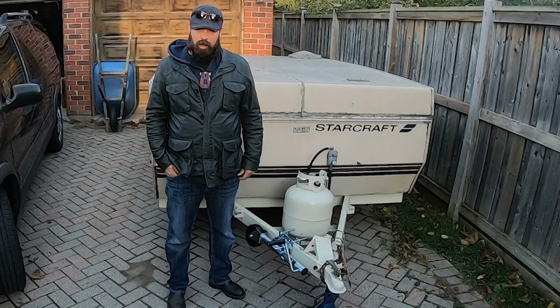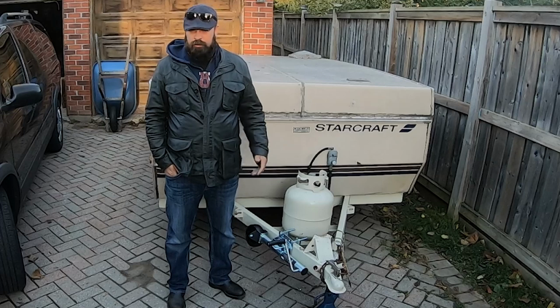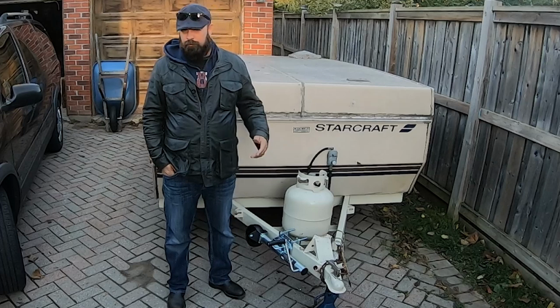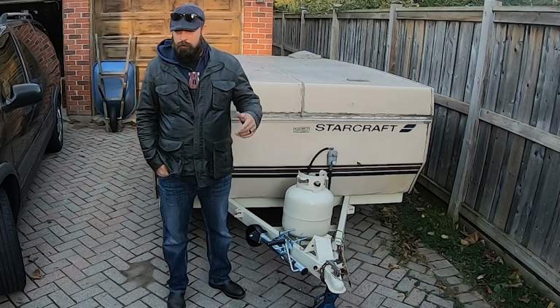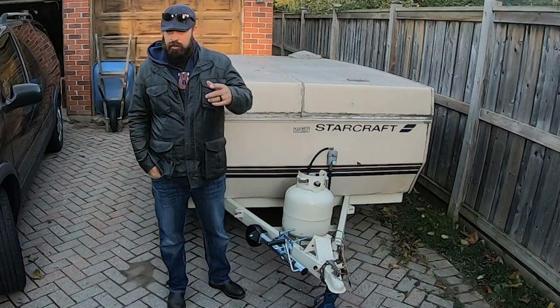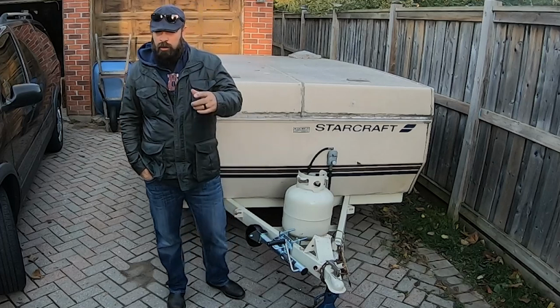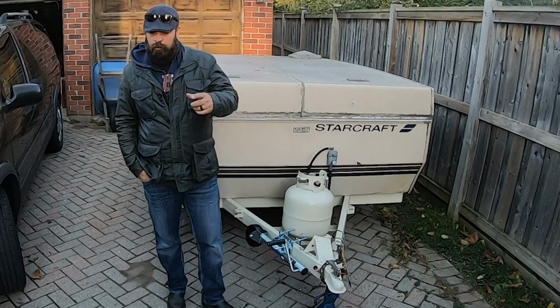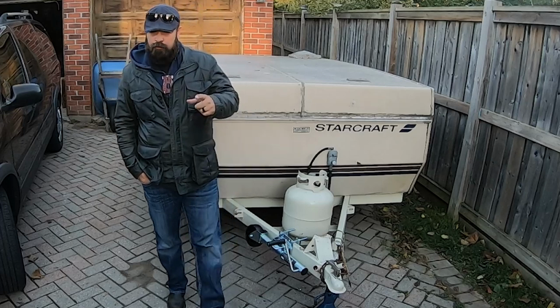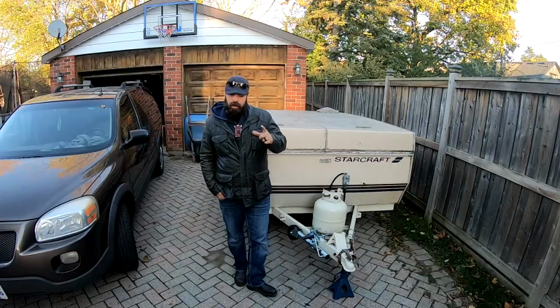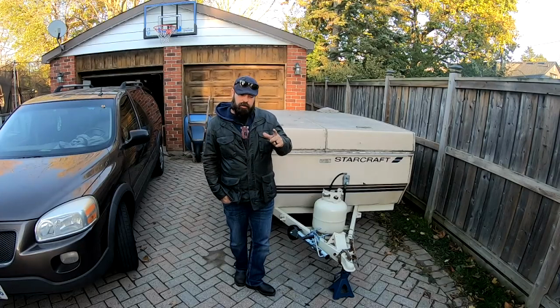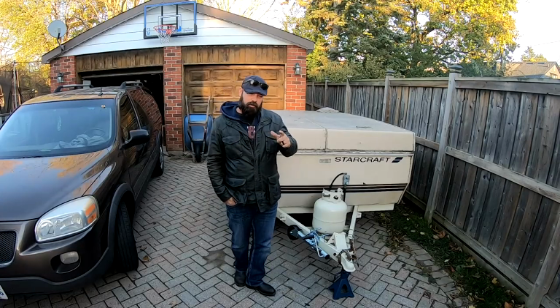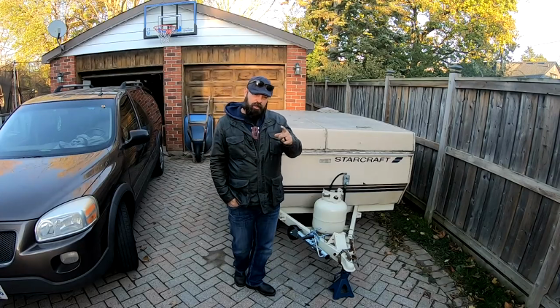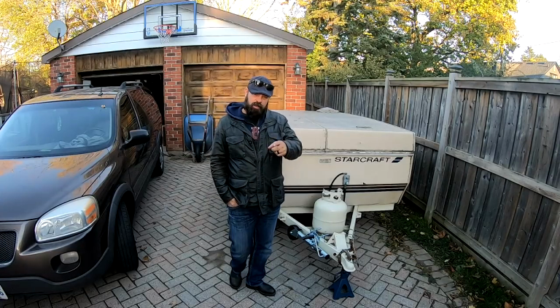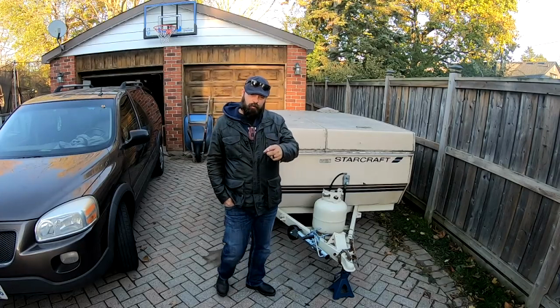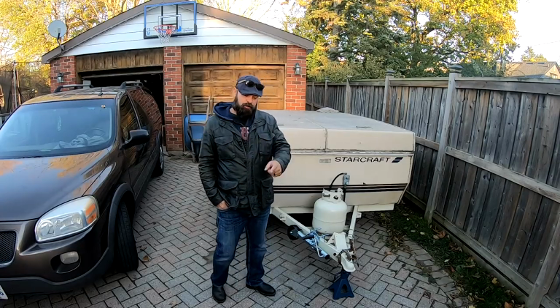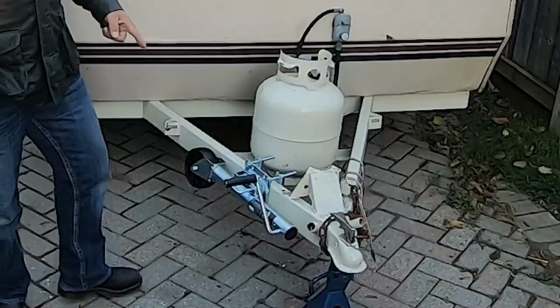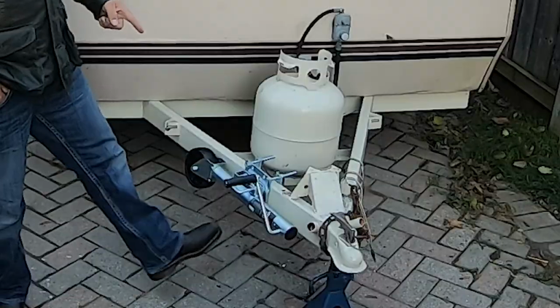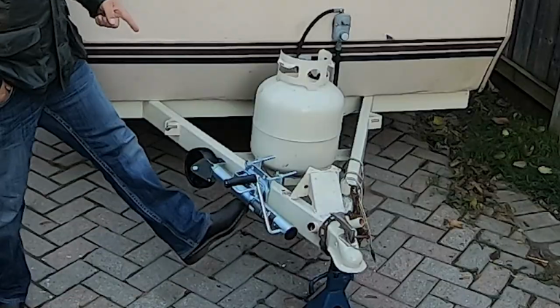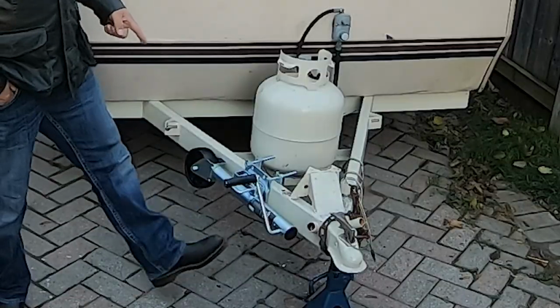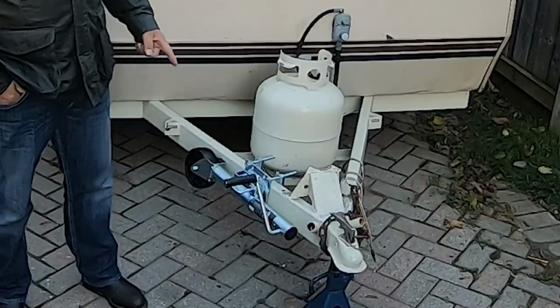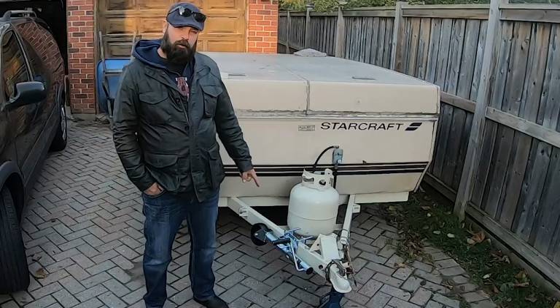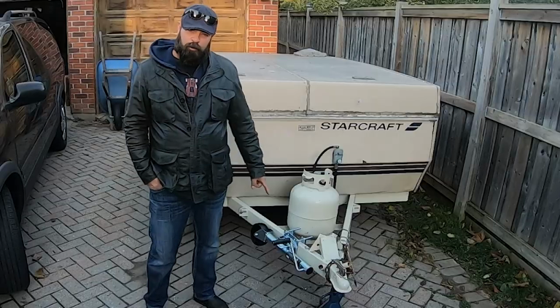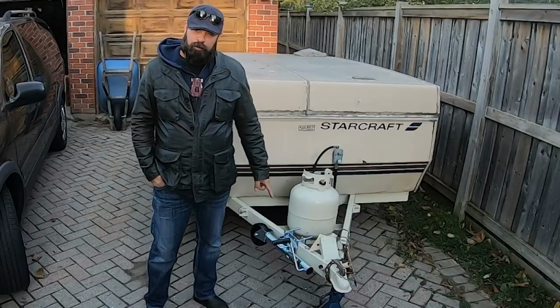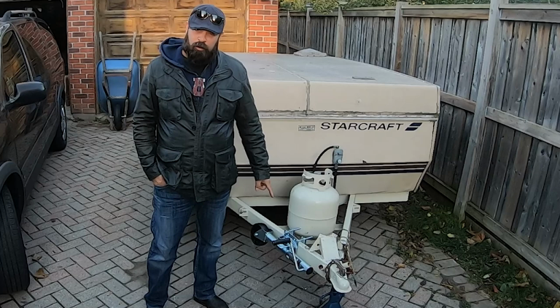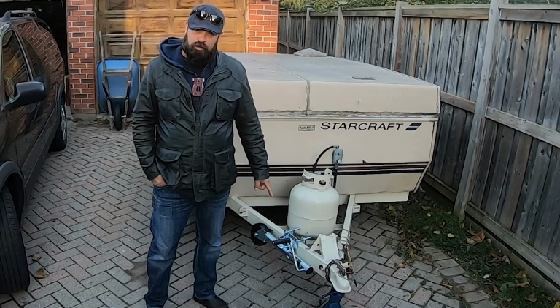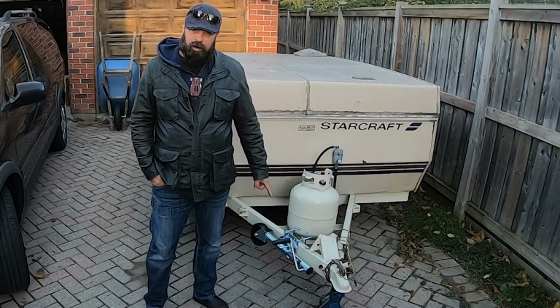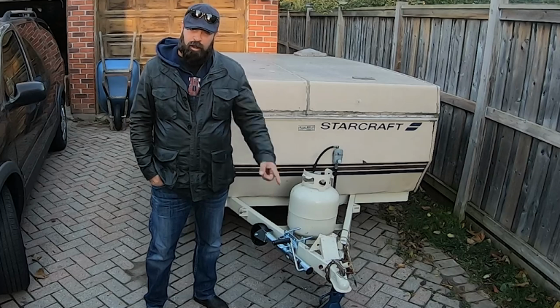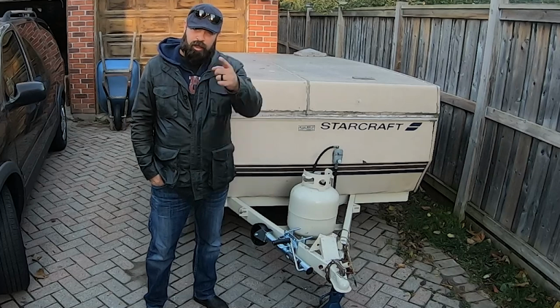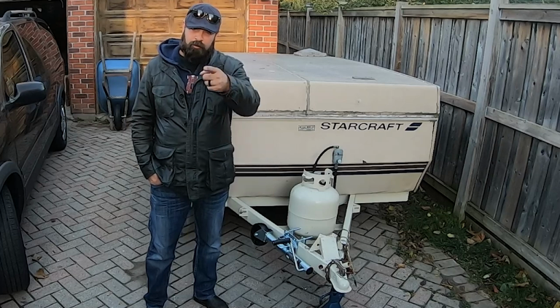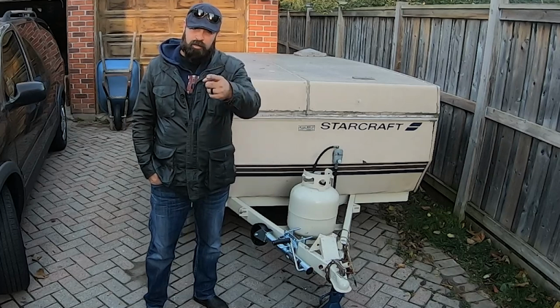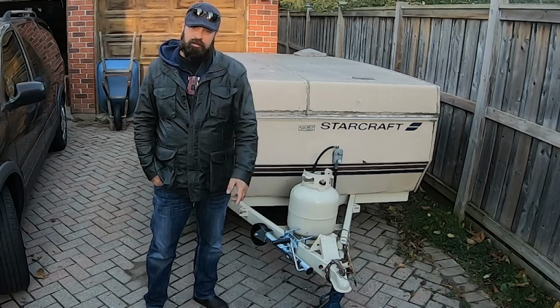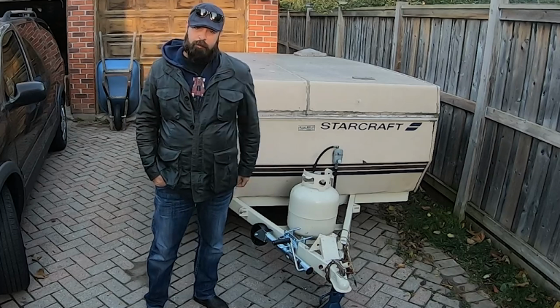I'm Tim from Melanie and Home Life, and I just want to say thanks for watching. Thanks for helping me put on the trailer jack — we'll see you next time.